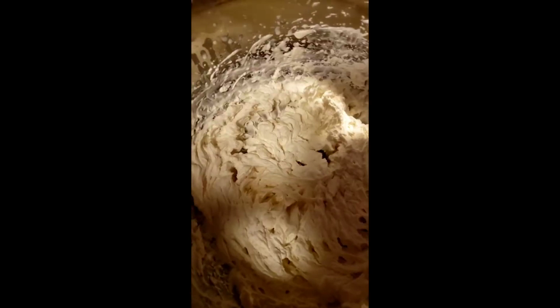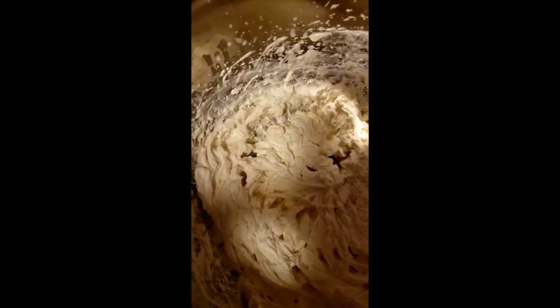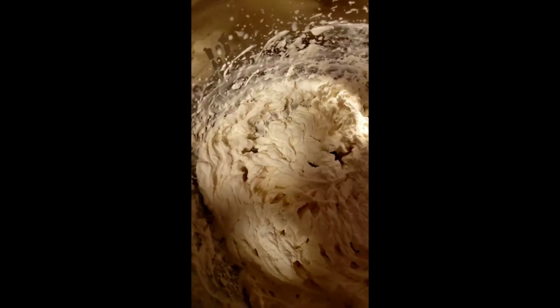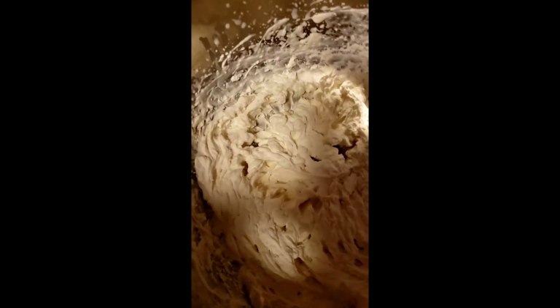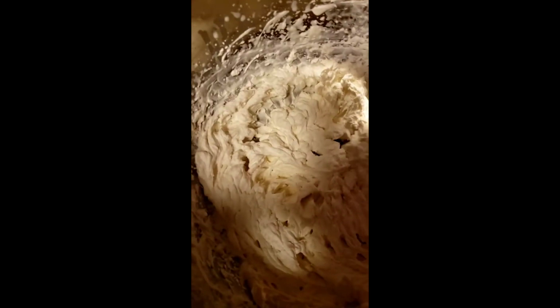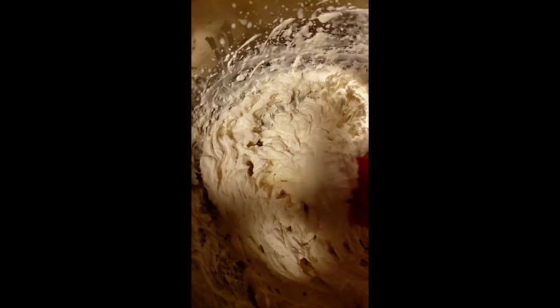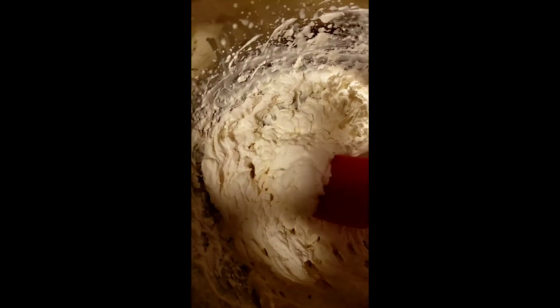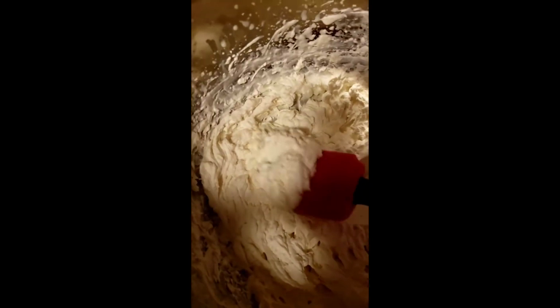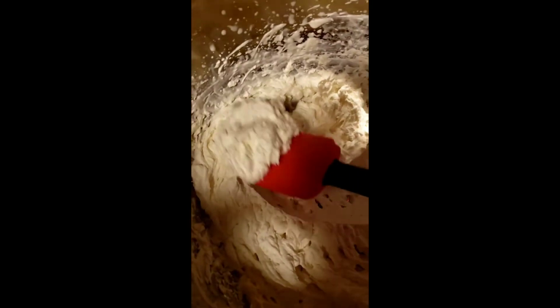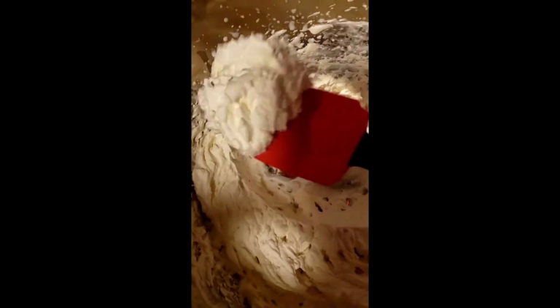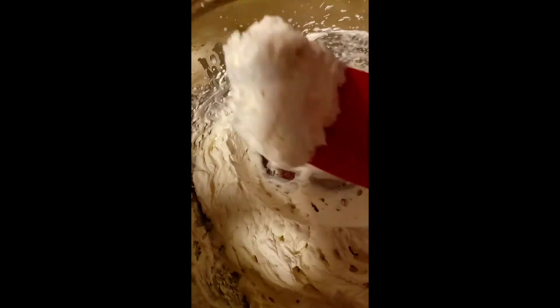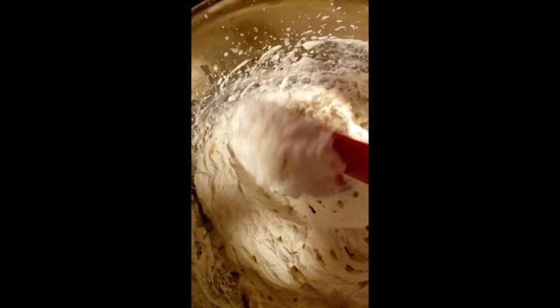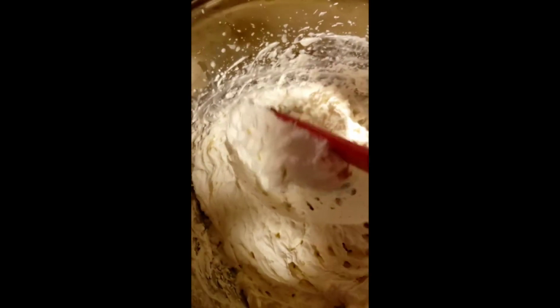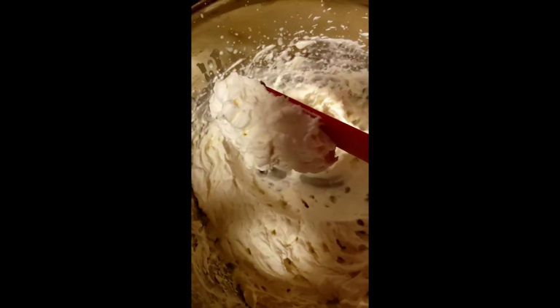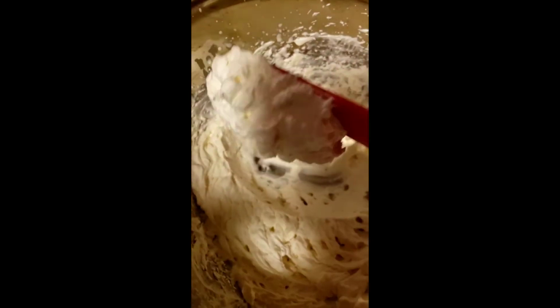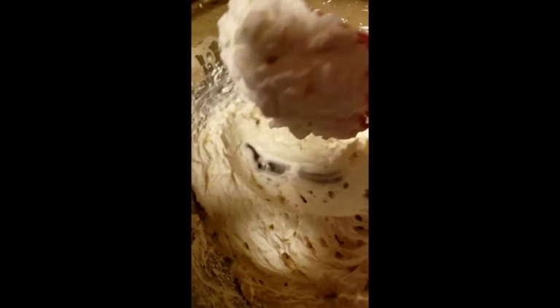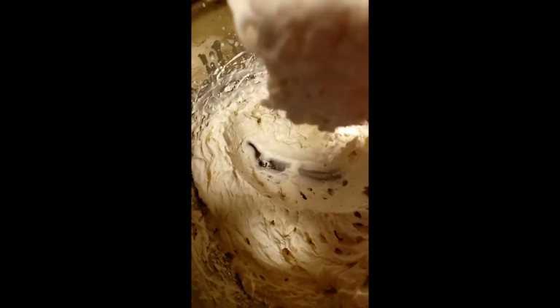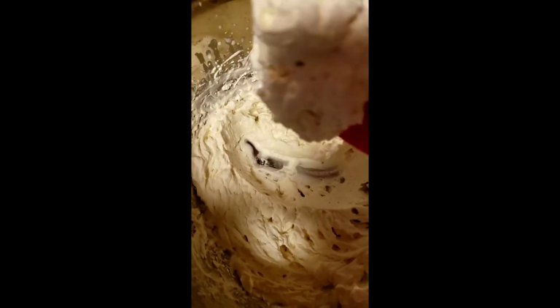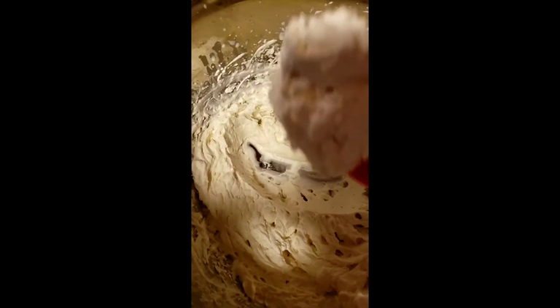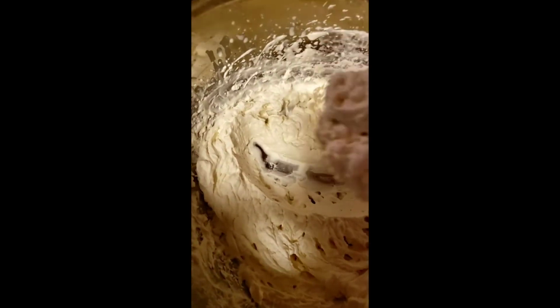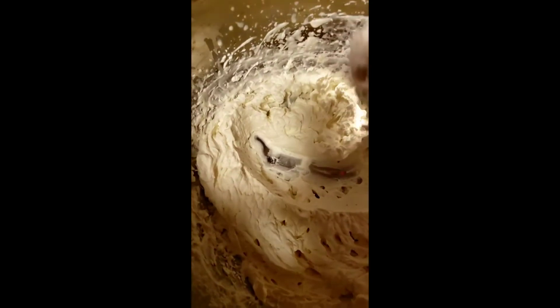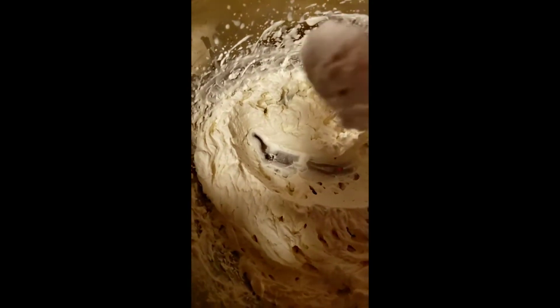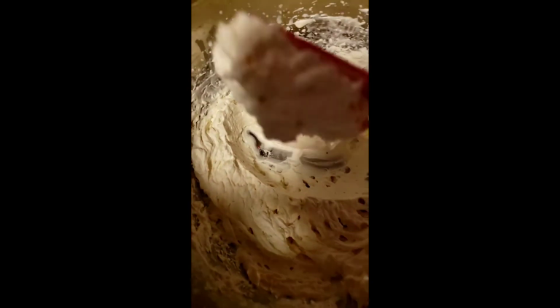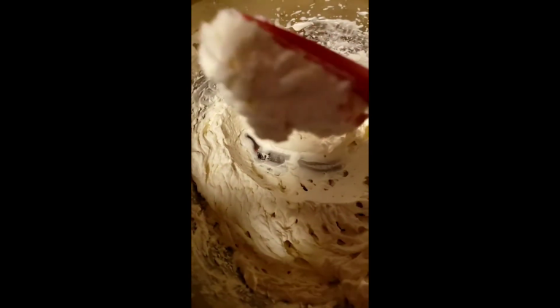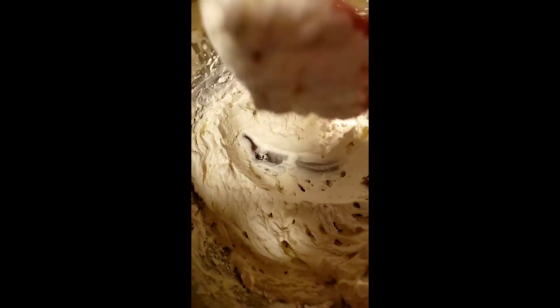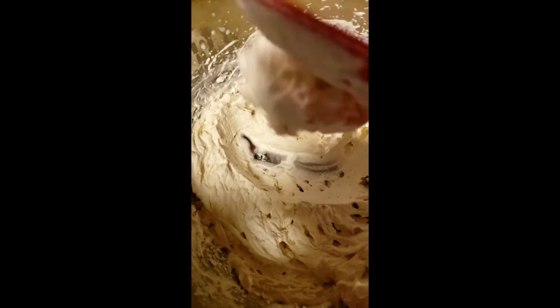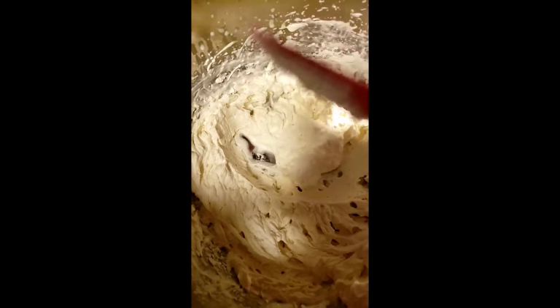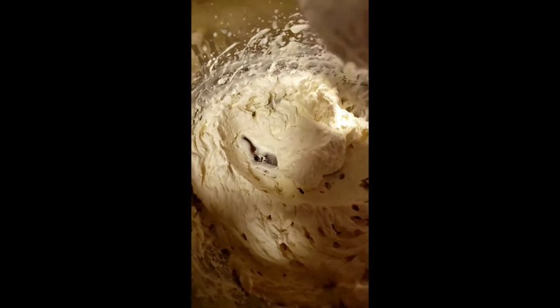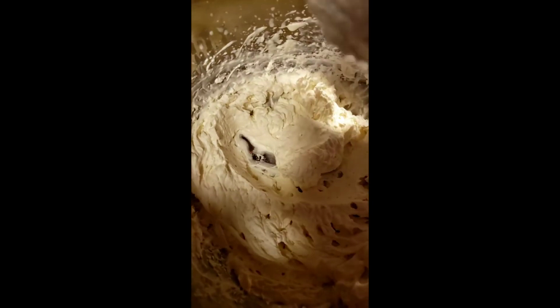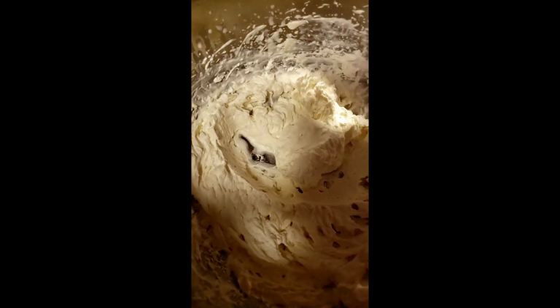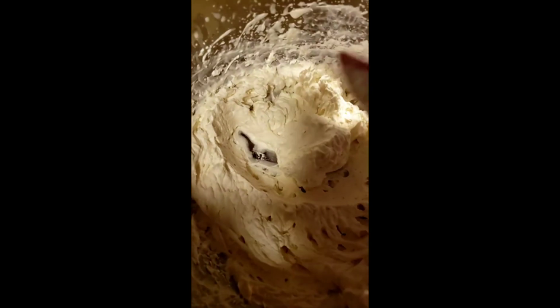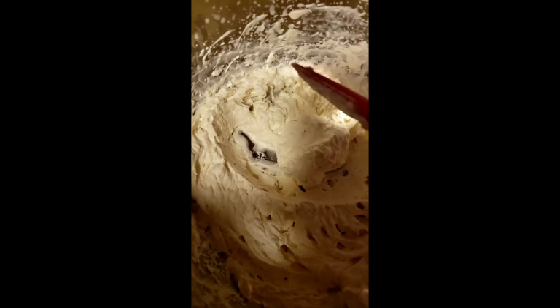We're gonna have a shadow — I apologize because I can't put a light — but this is the heavy cream. See how thick that is? That's what I want.